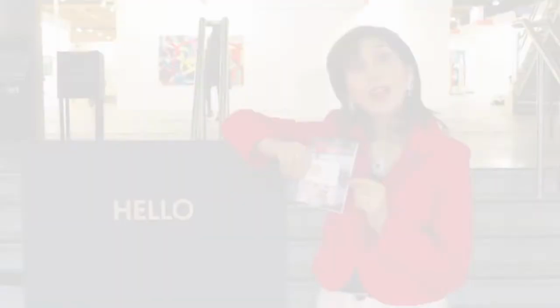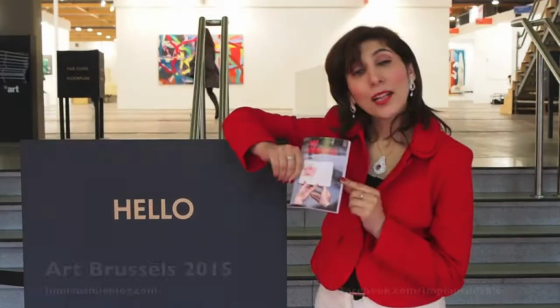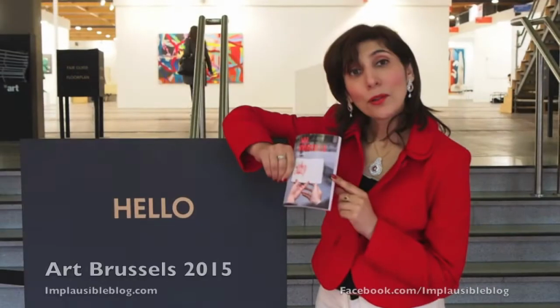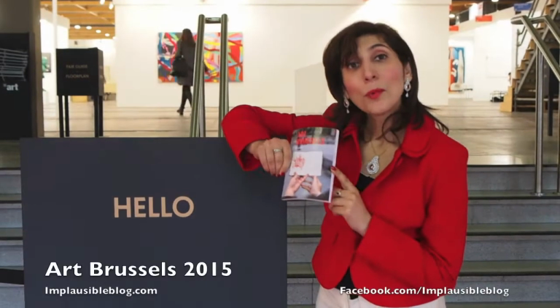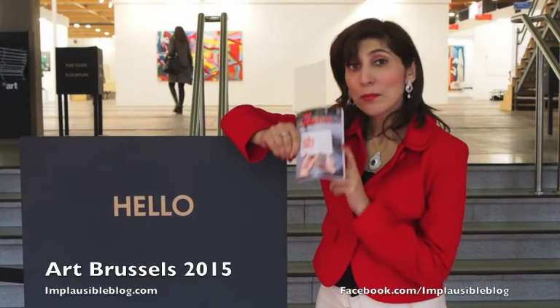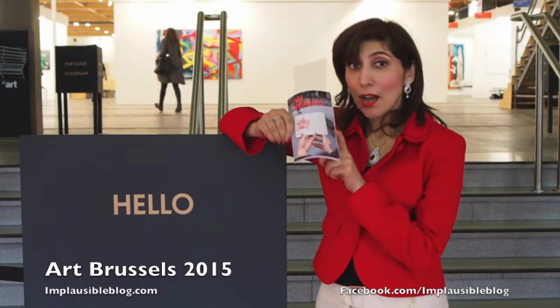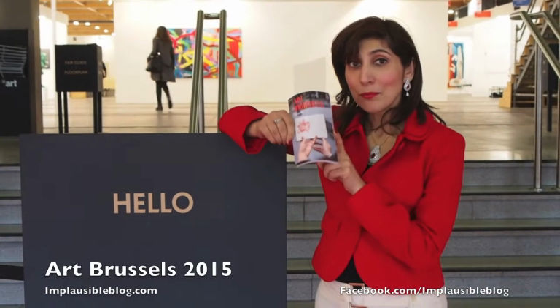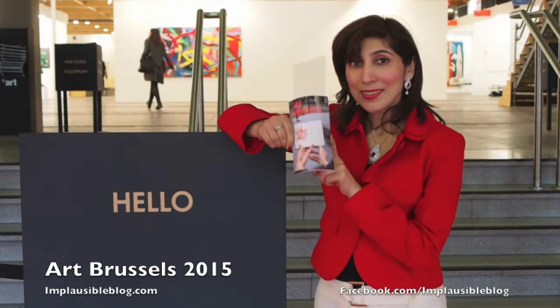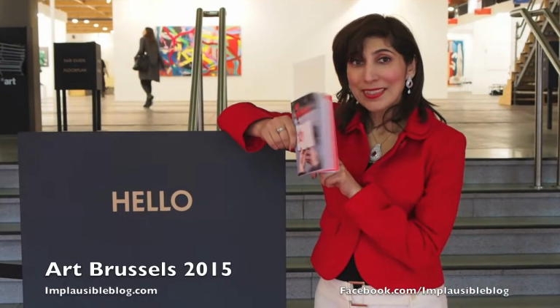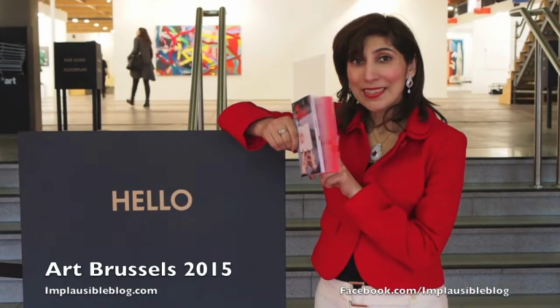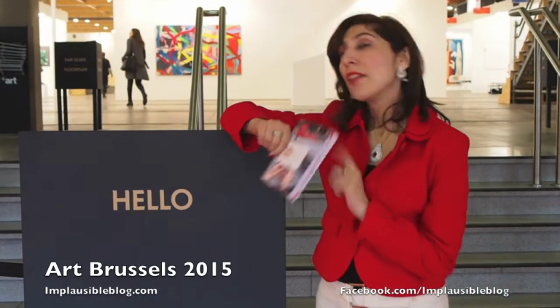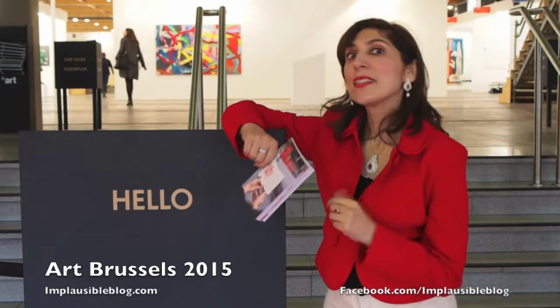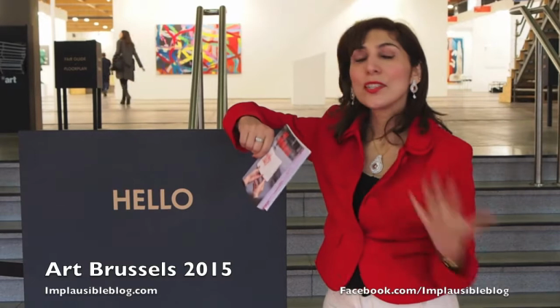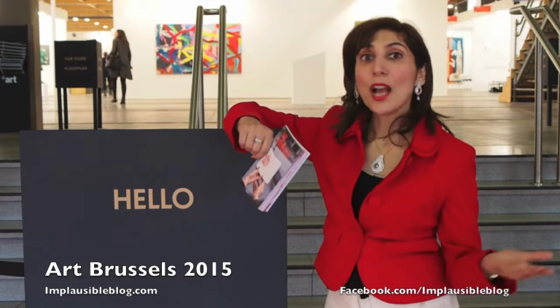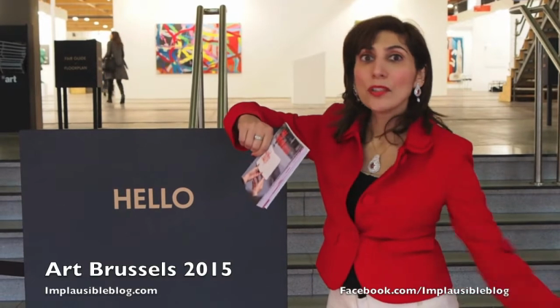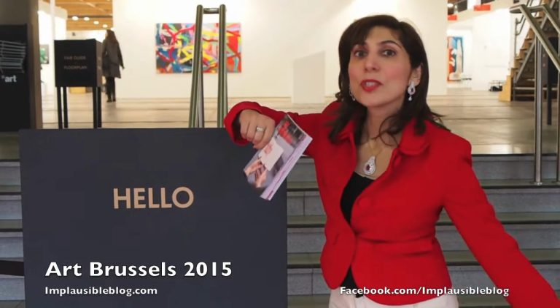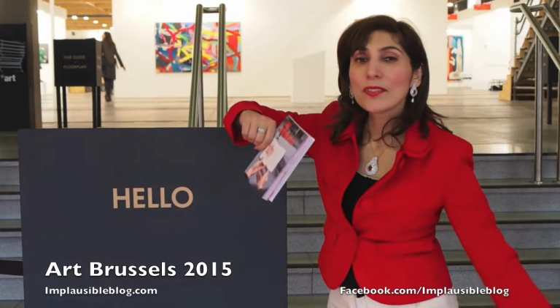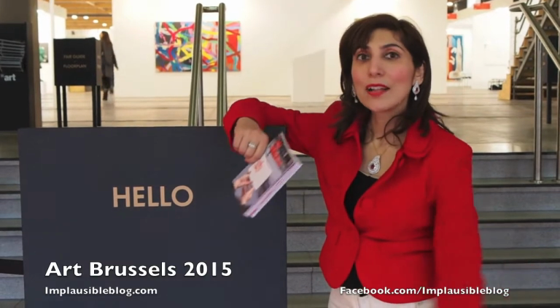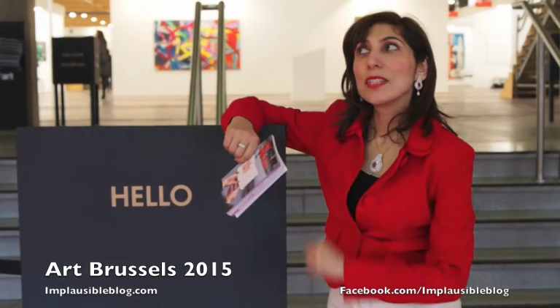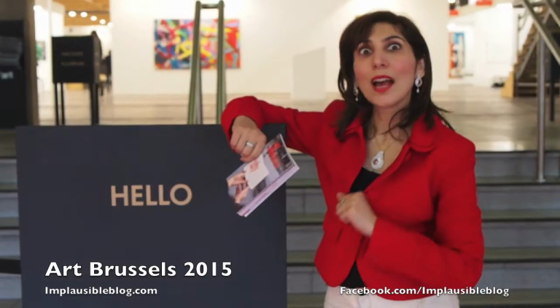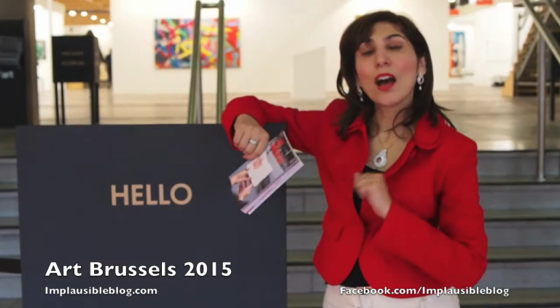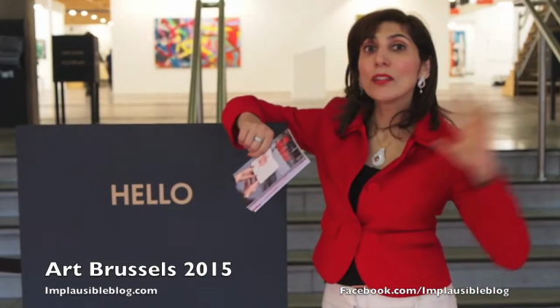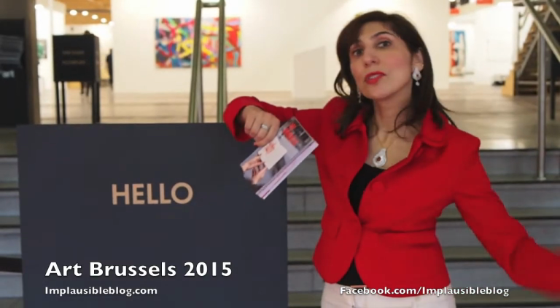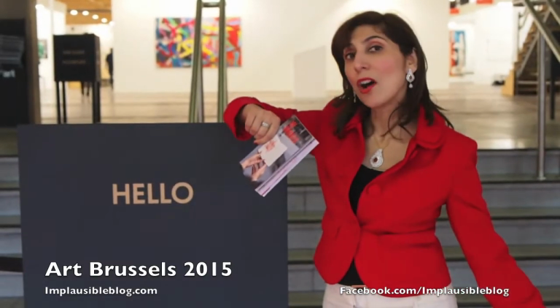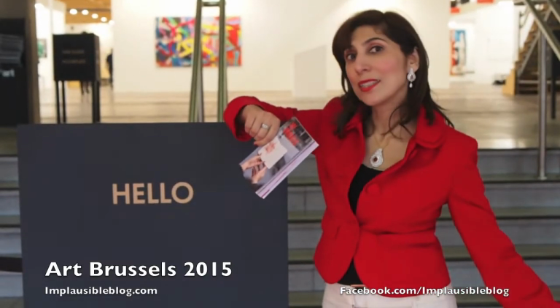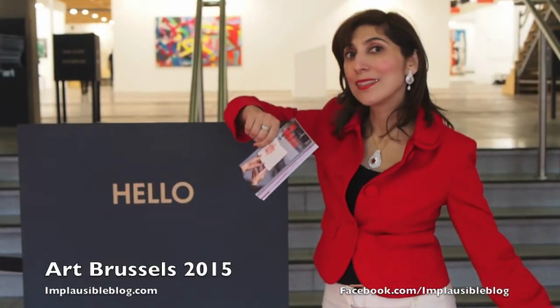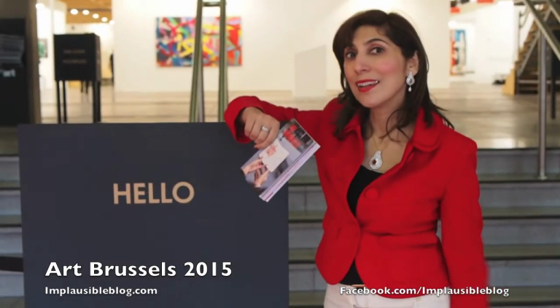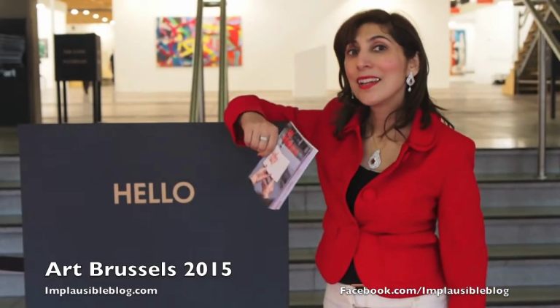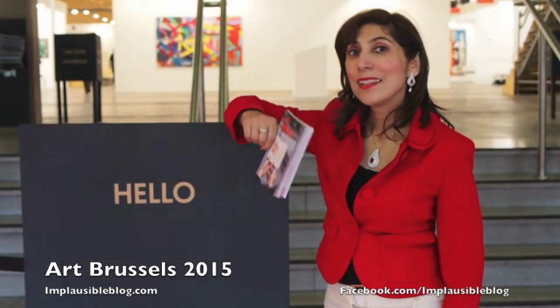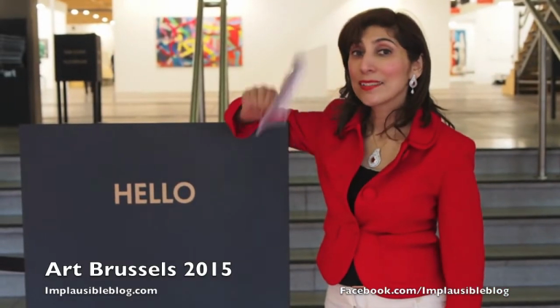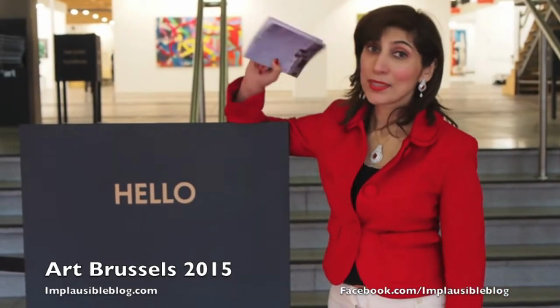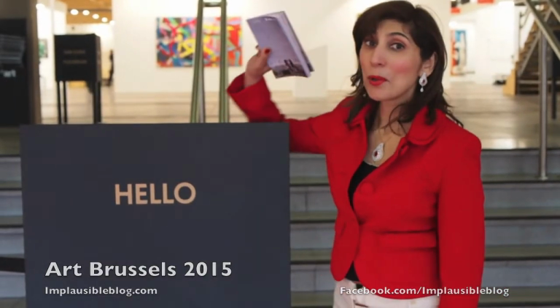Hello, welcome to Art in Brussels. There are literally hundreds of galleries and hundreds of artists here. Let's go explore.